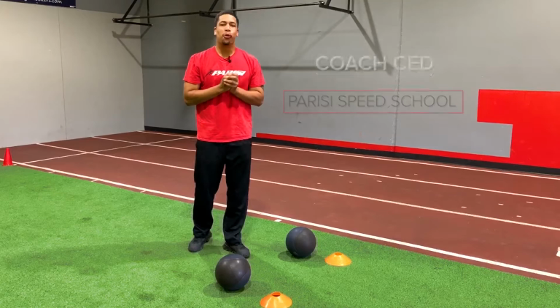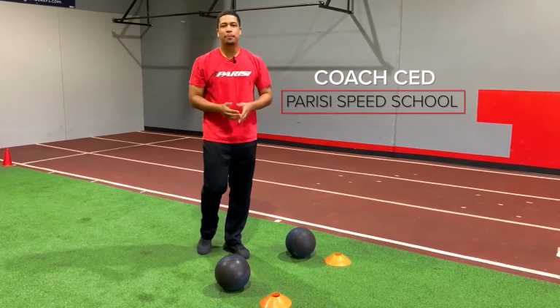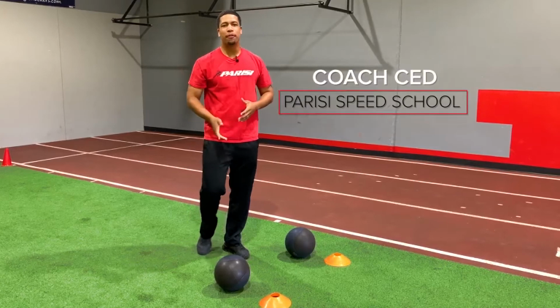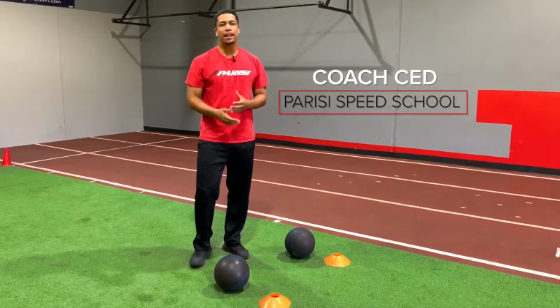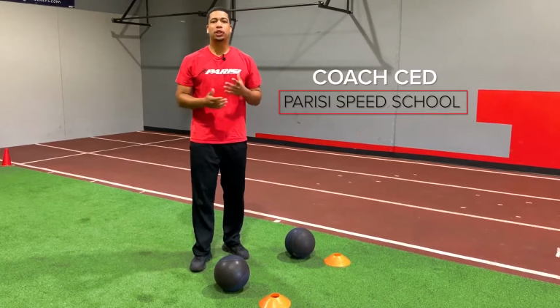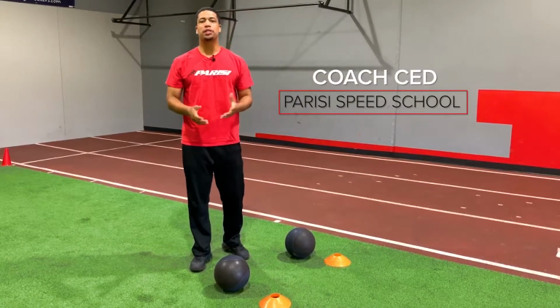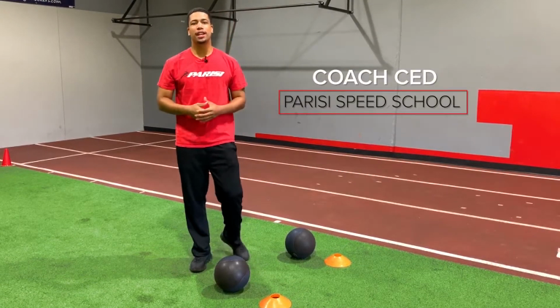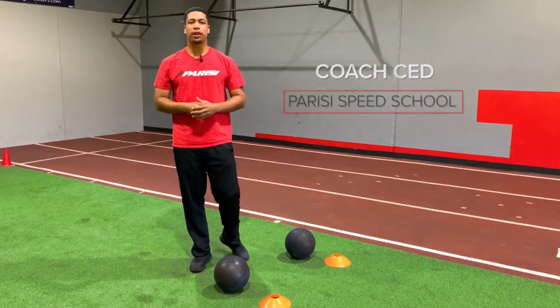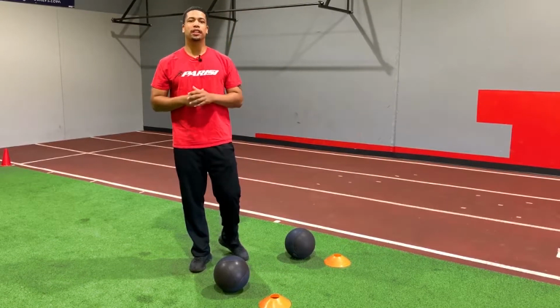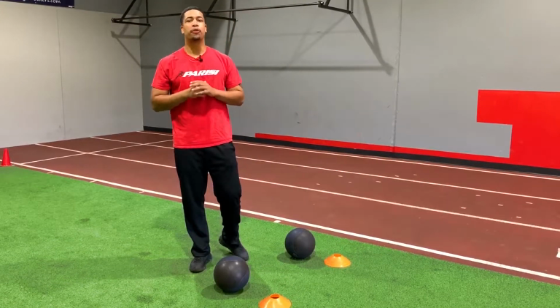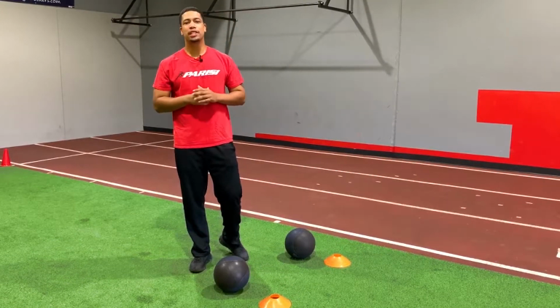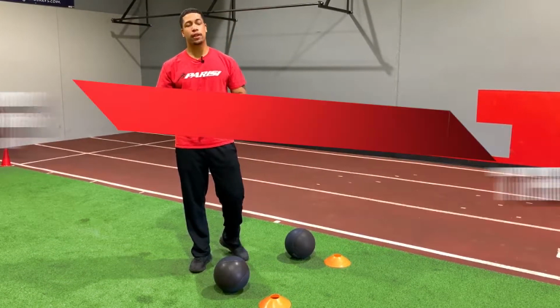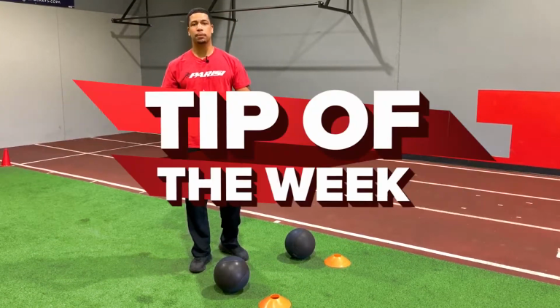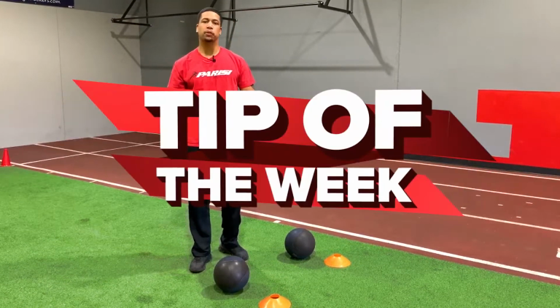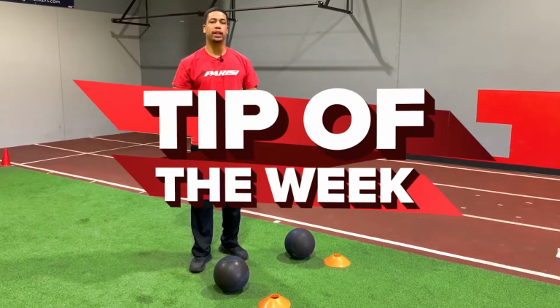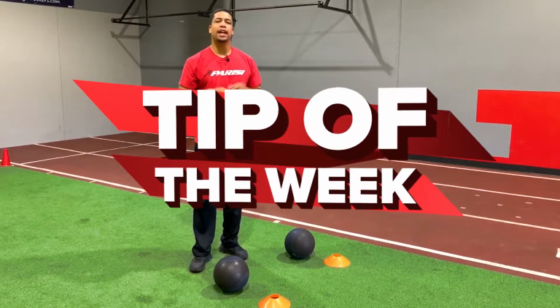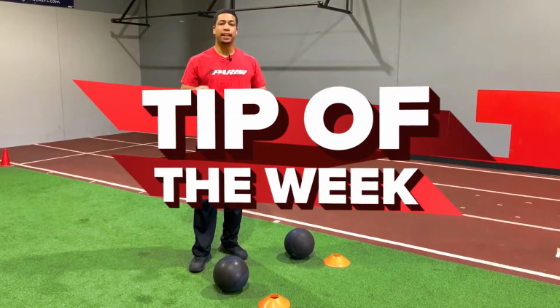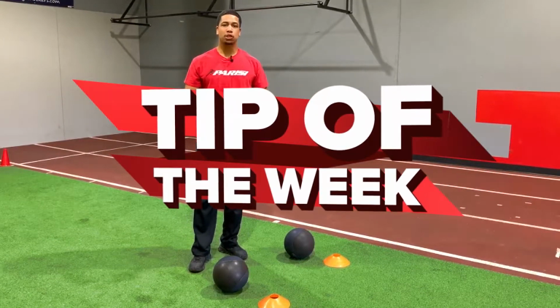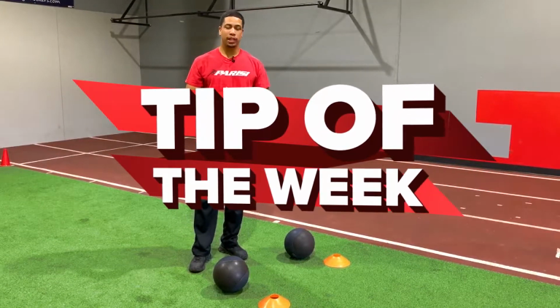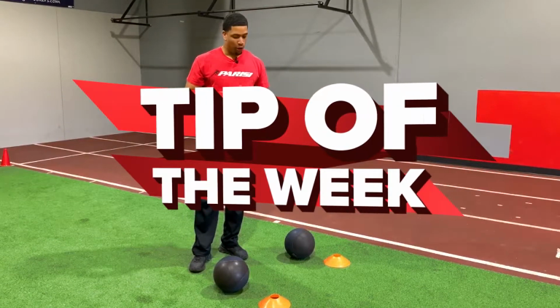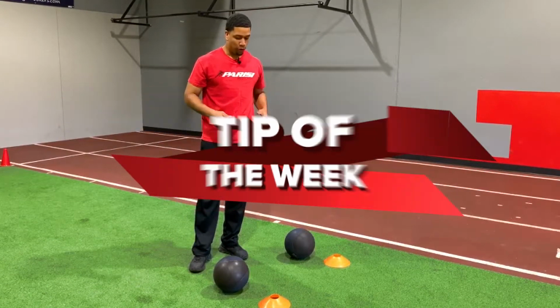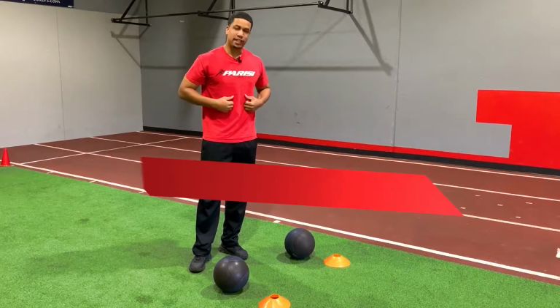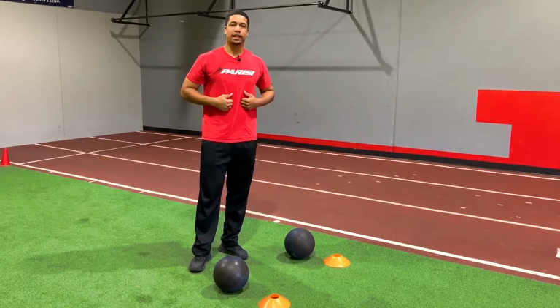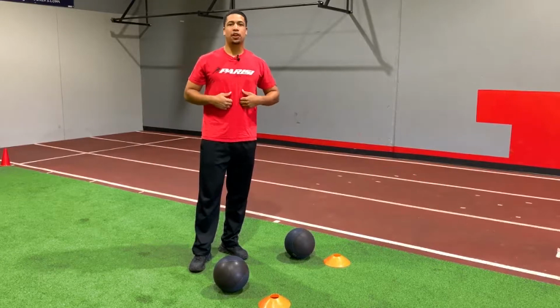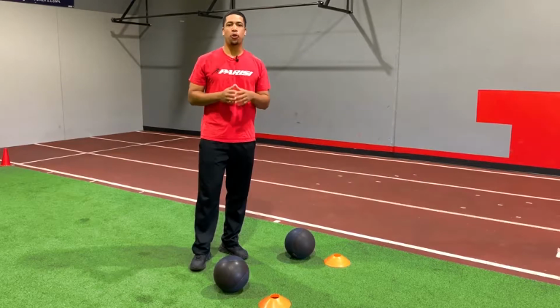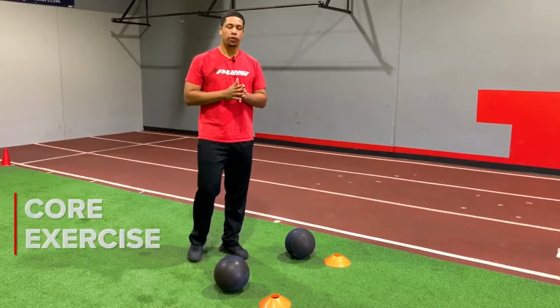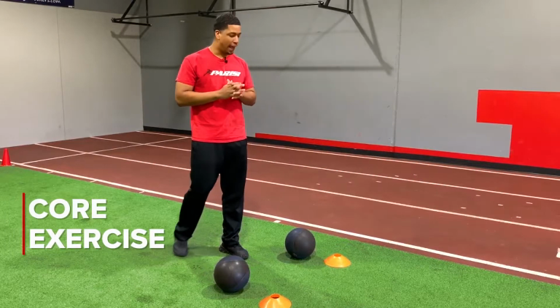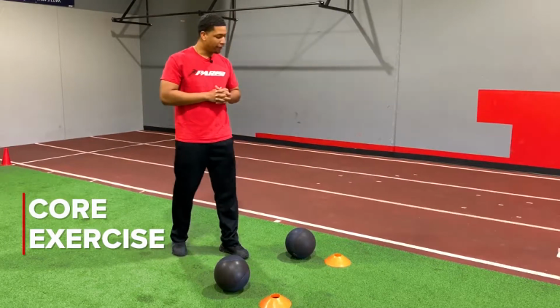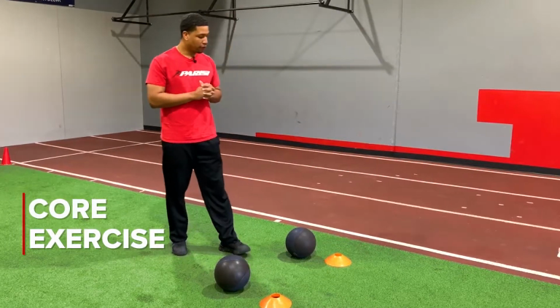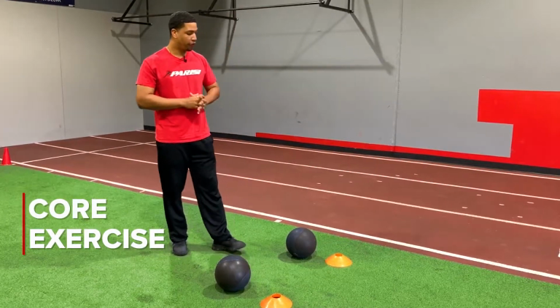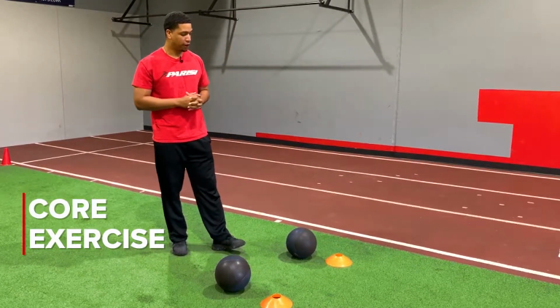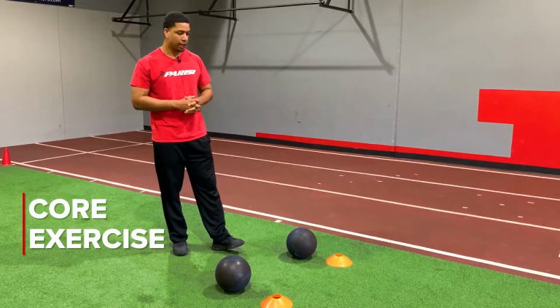What's up everybody? It's Coach Zed here with another Parisi Trainer Tip of the Week. And this week, we're going to attack that core. We're going to have a little fun, all right?